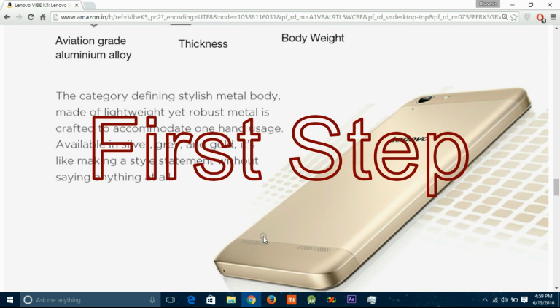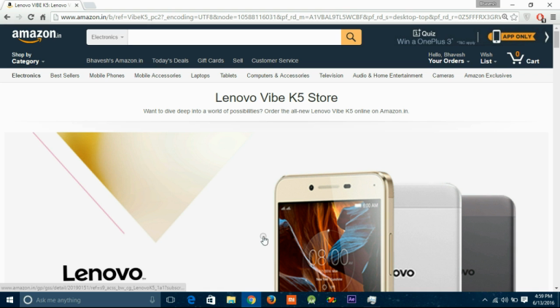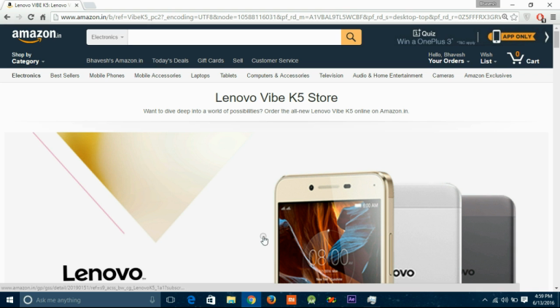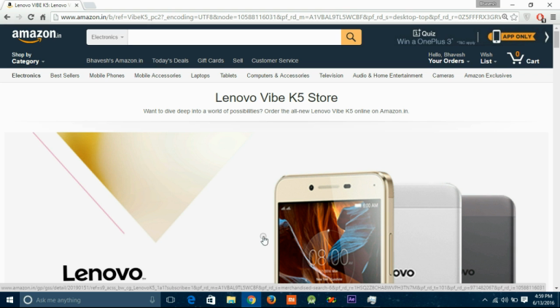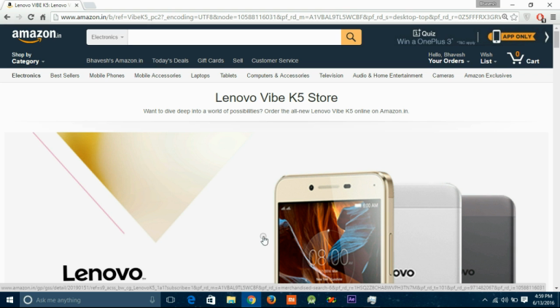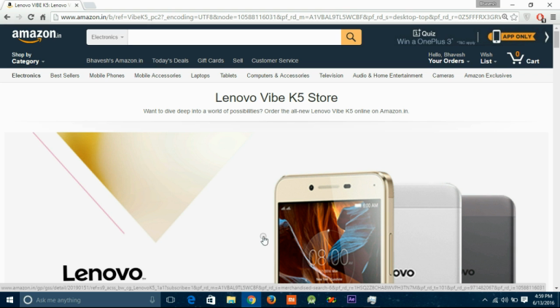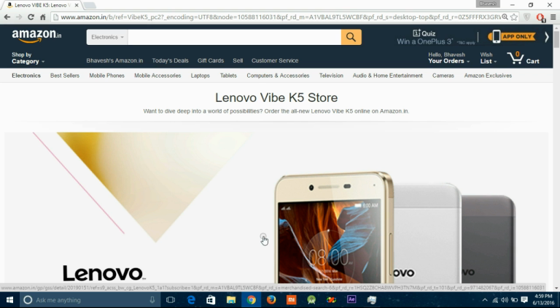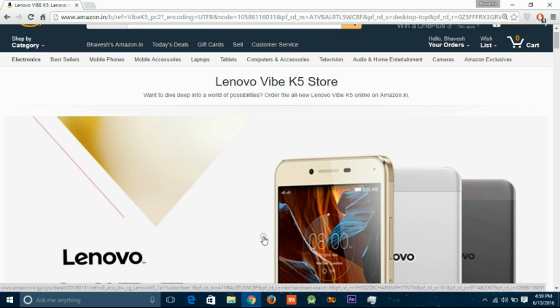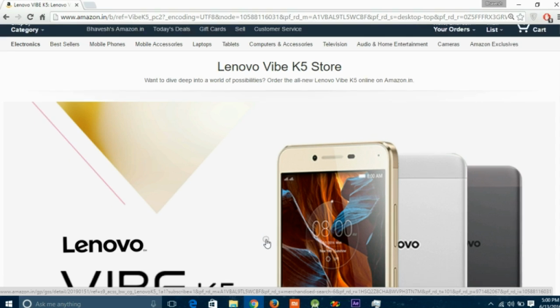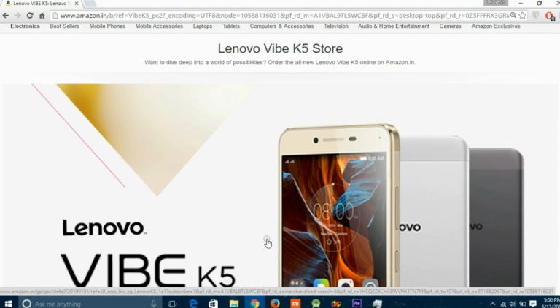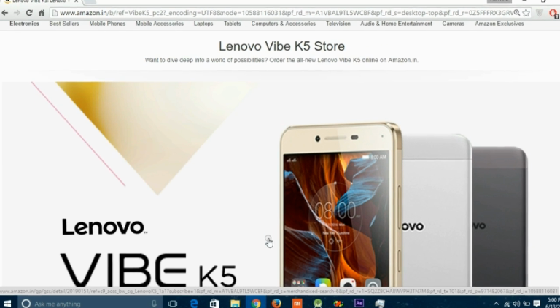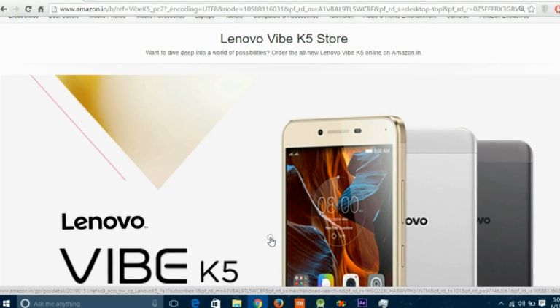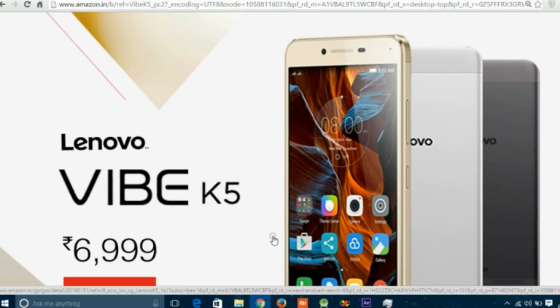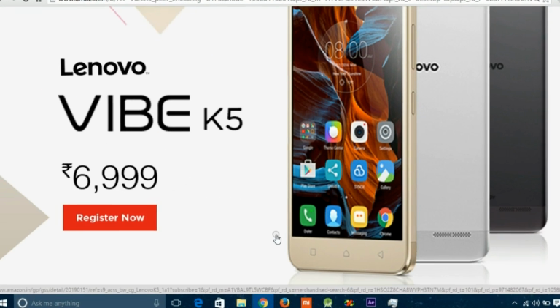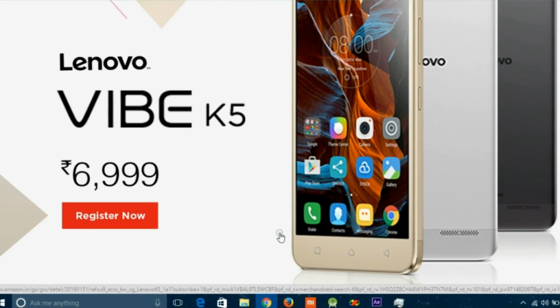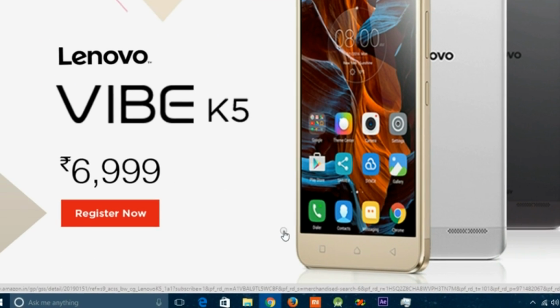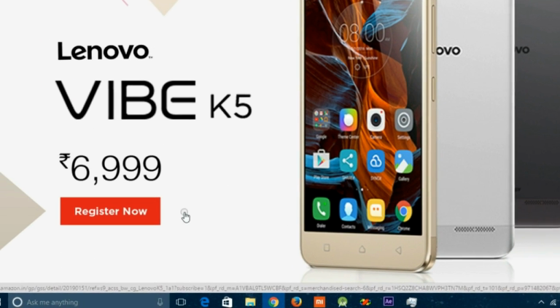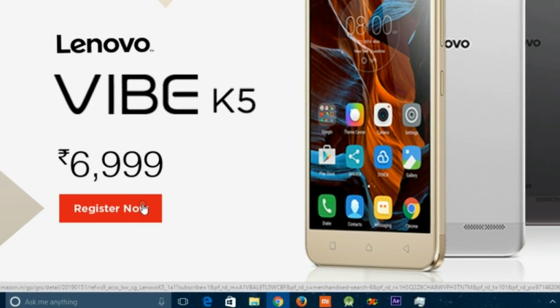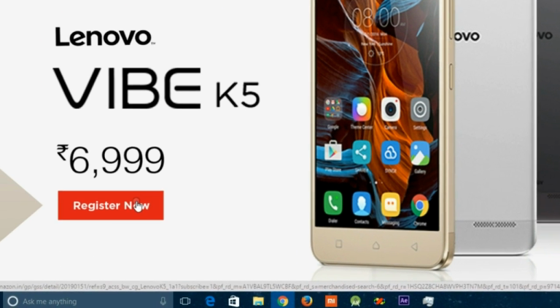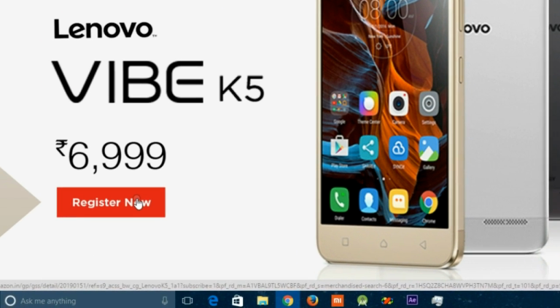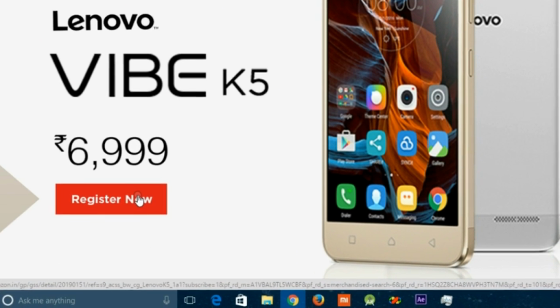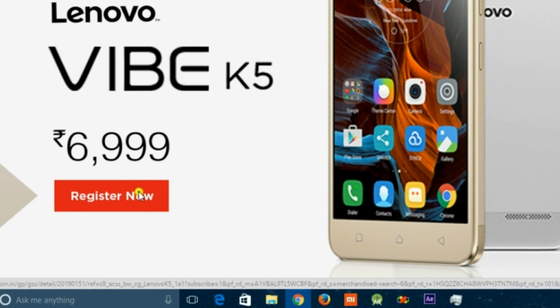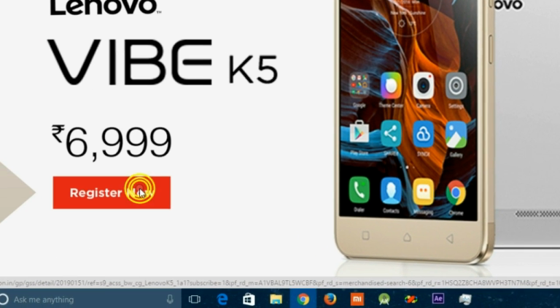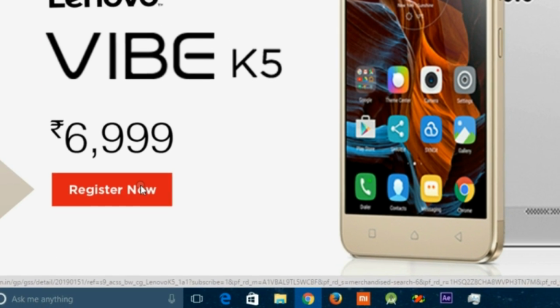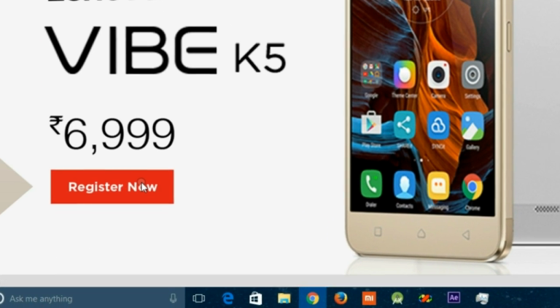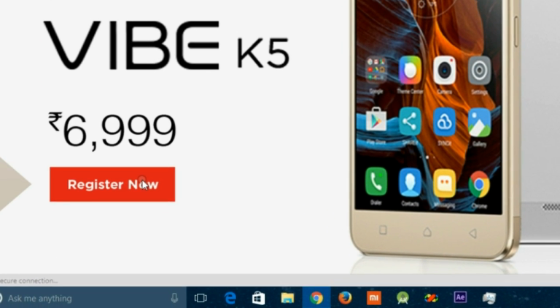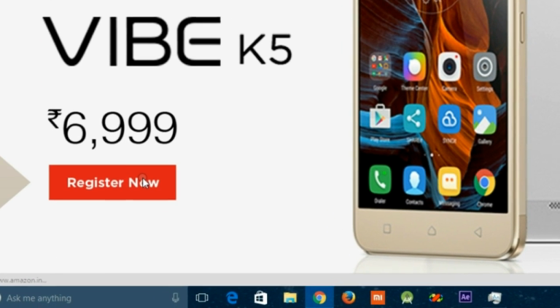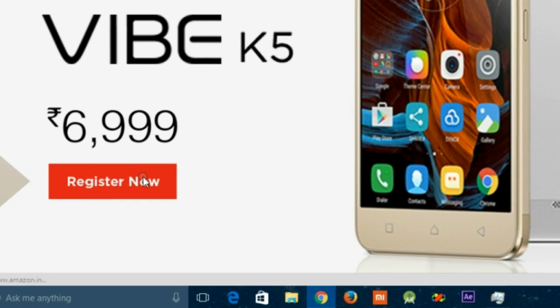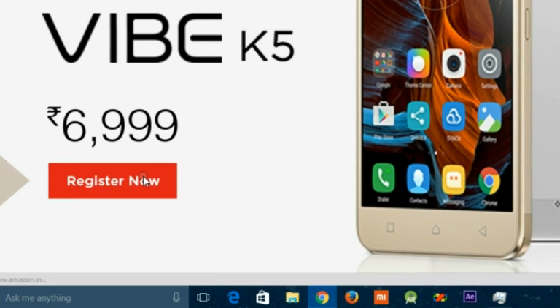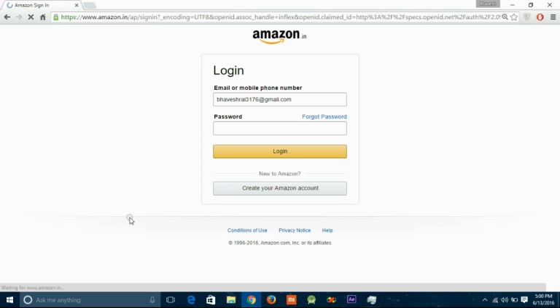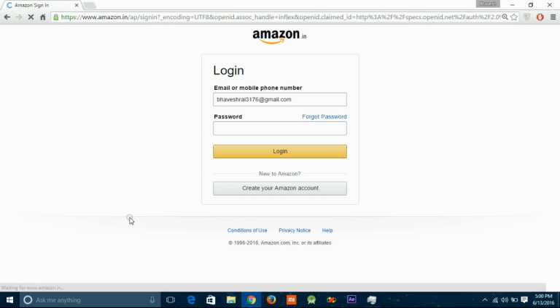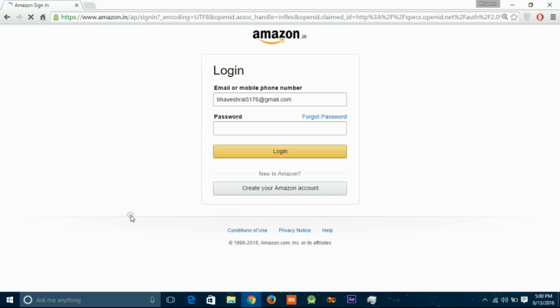First you need to register on Amazon before the flash sale. To register, just simply click on the link given in the description.